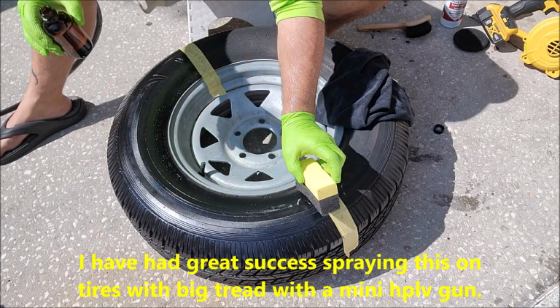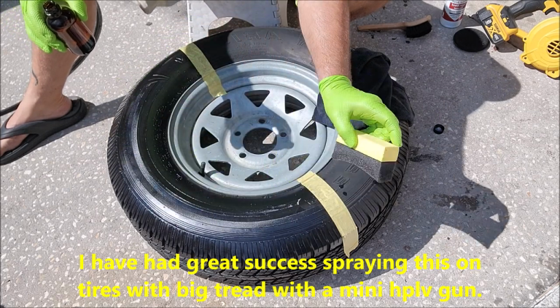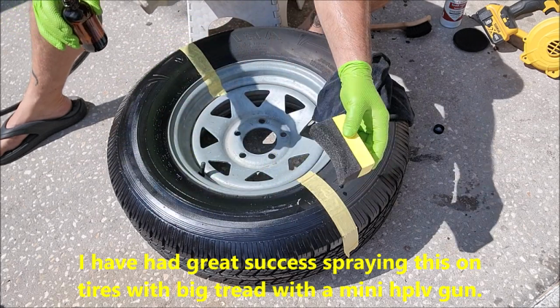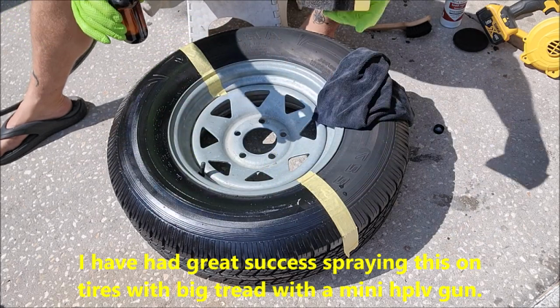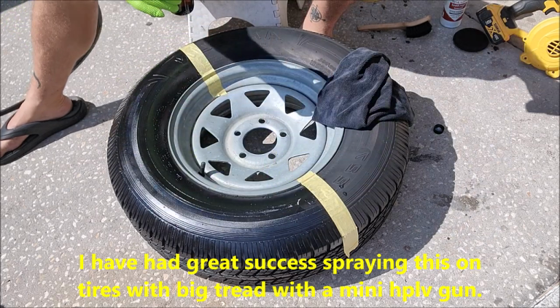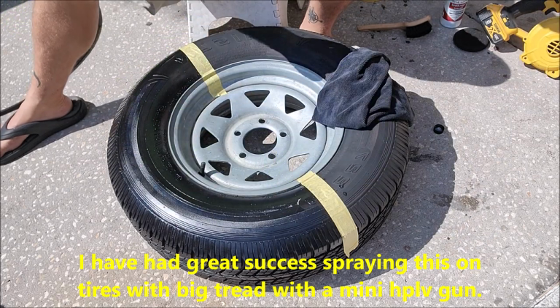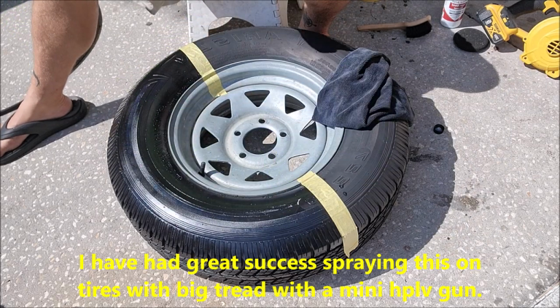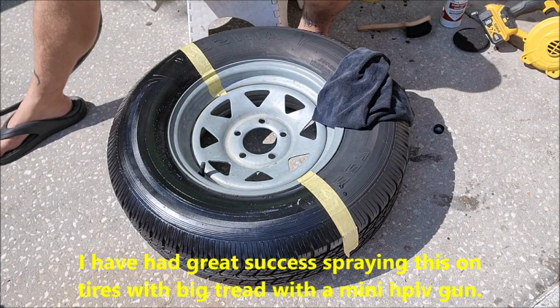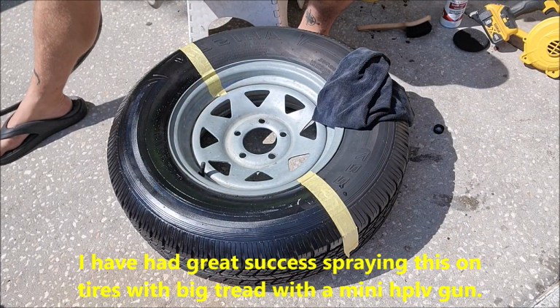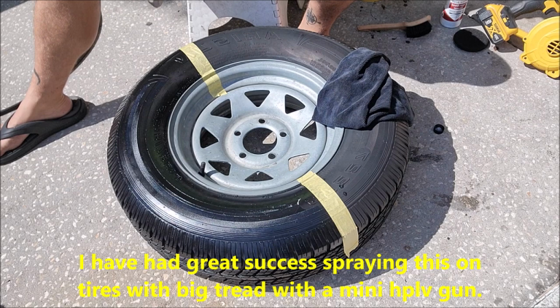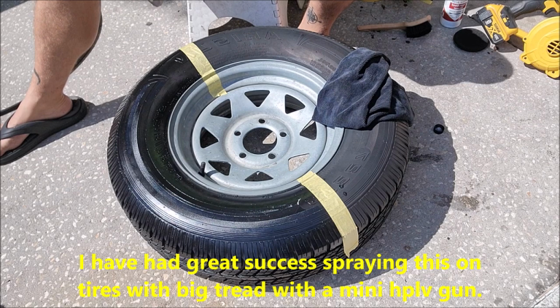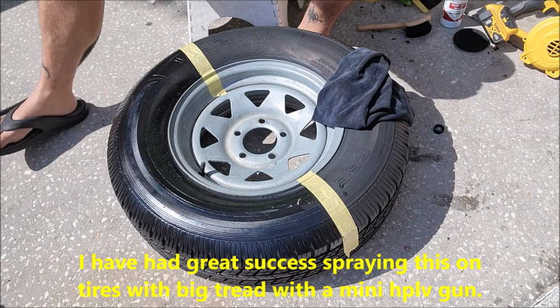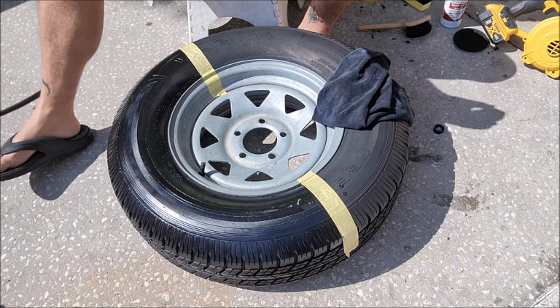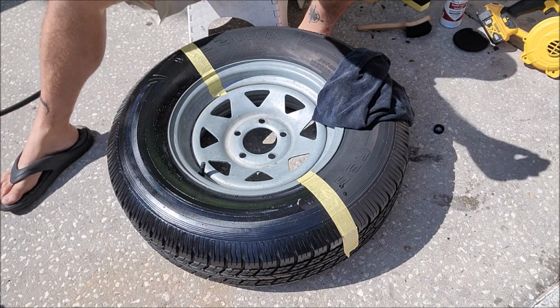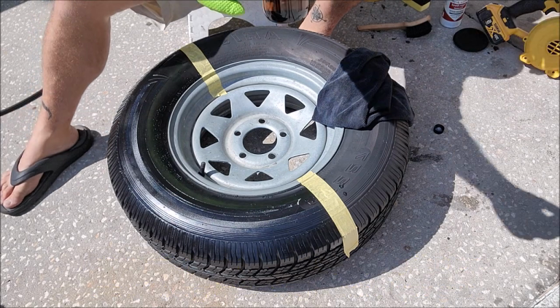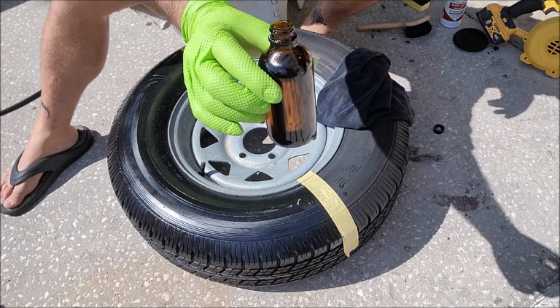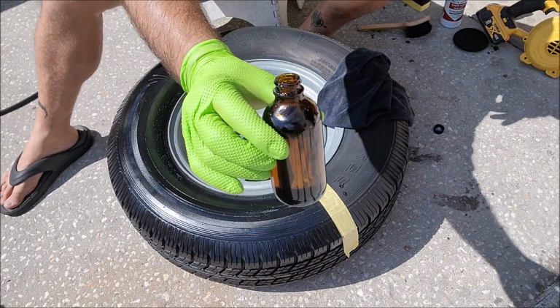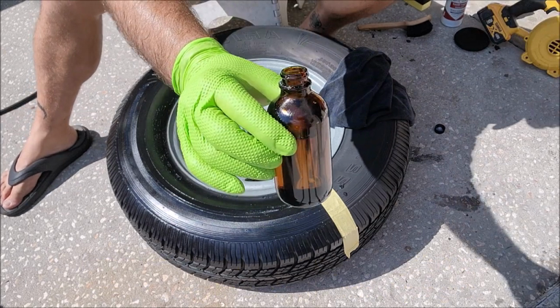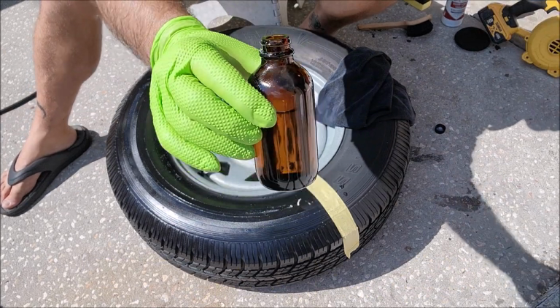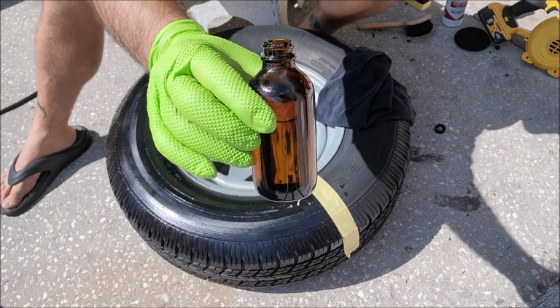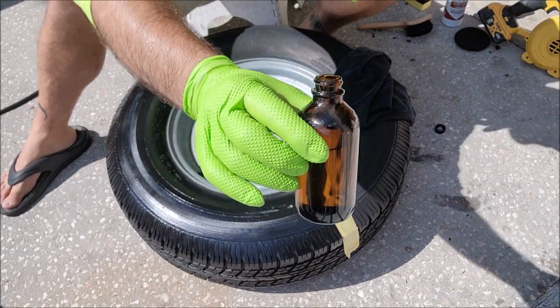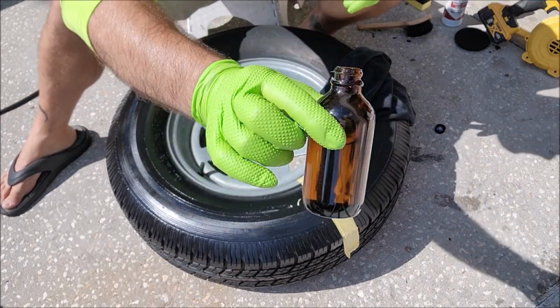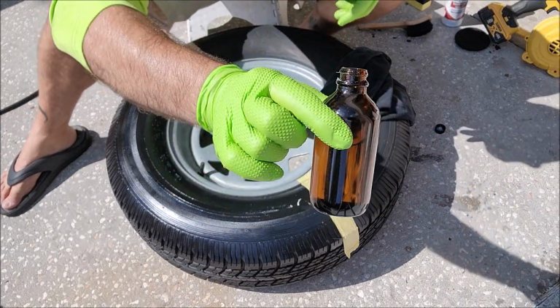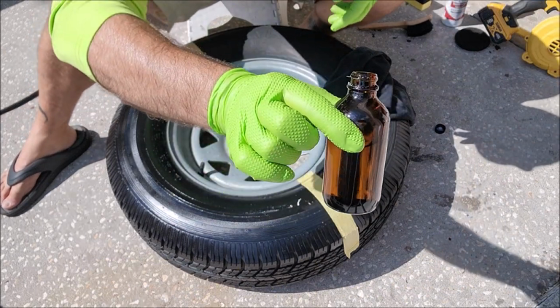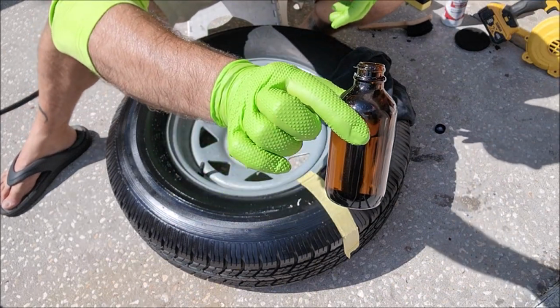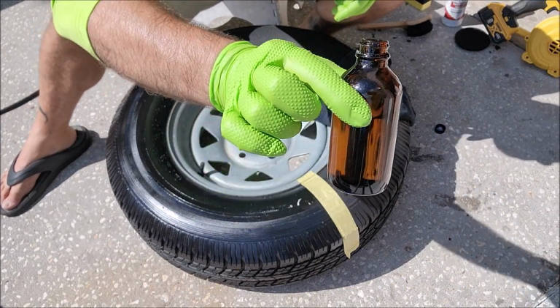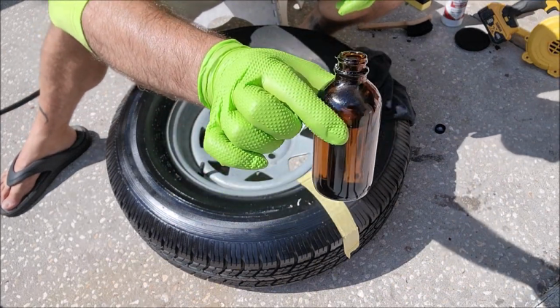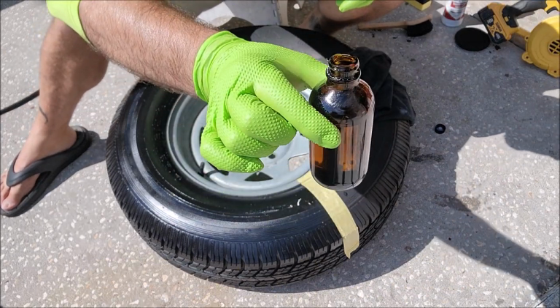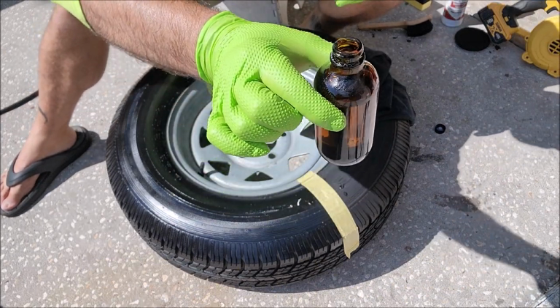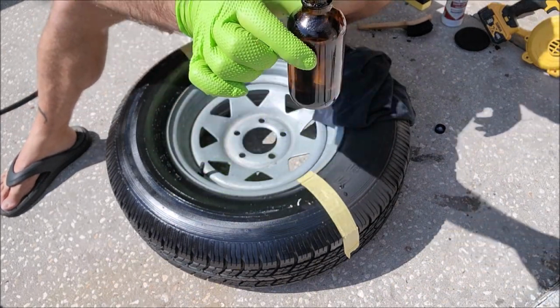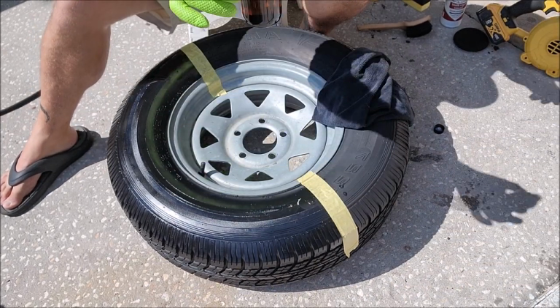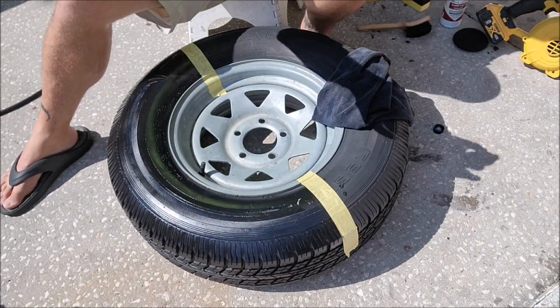There you go — I barely used any at all.